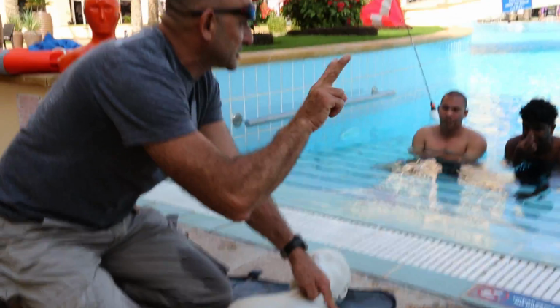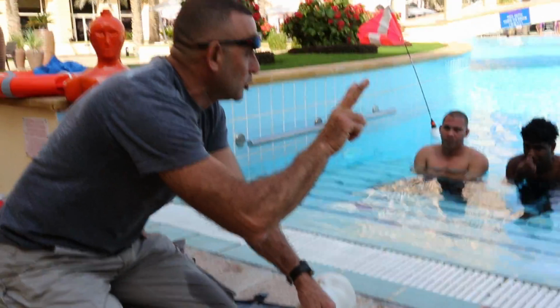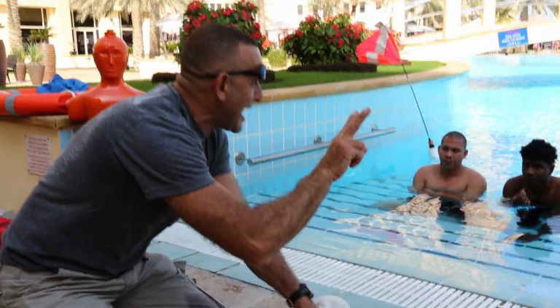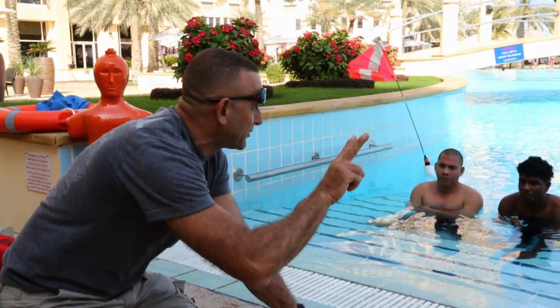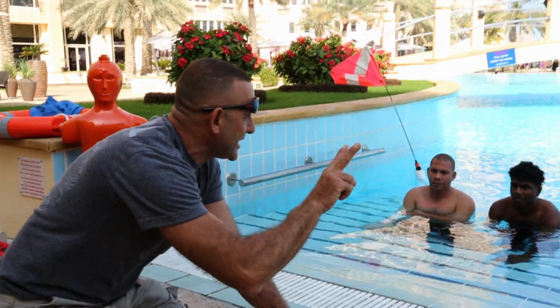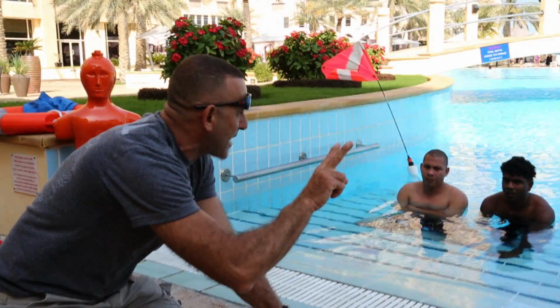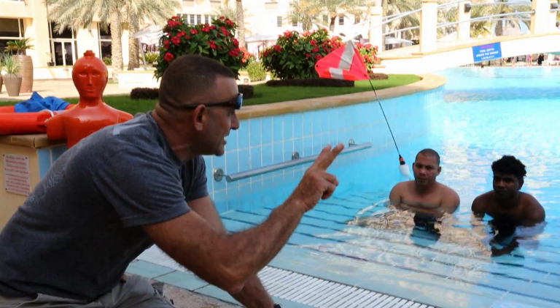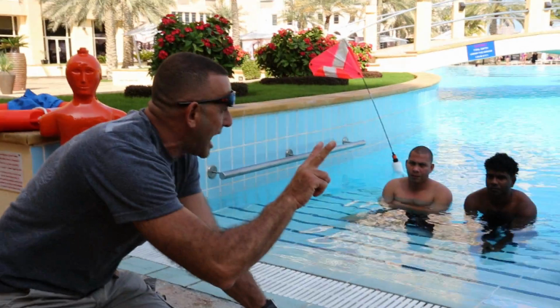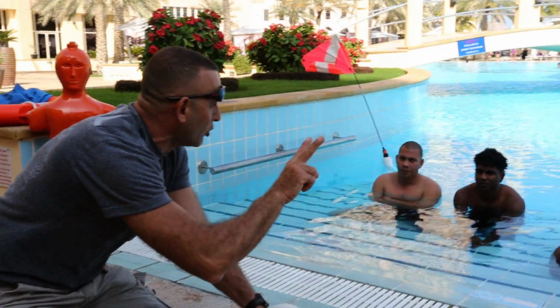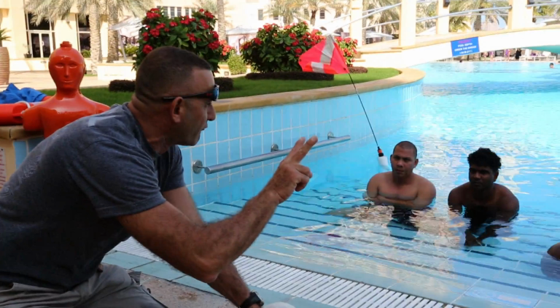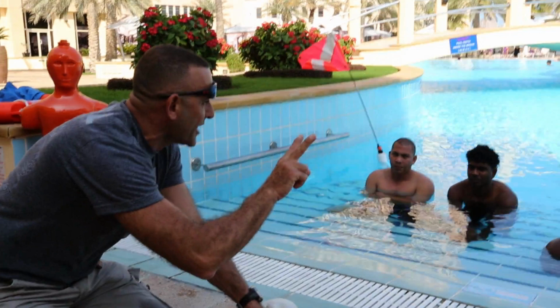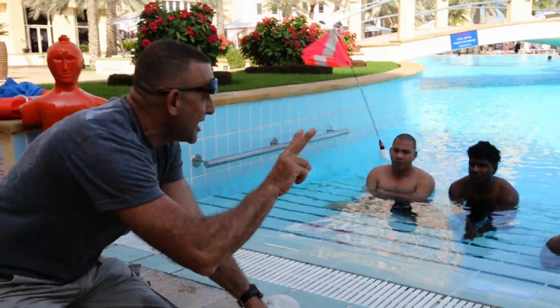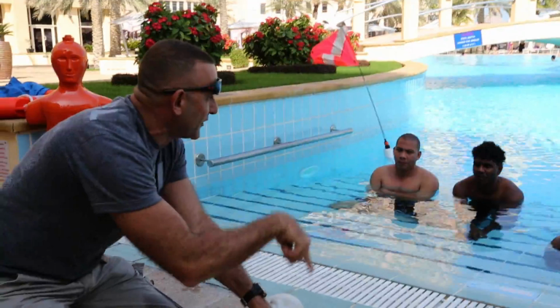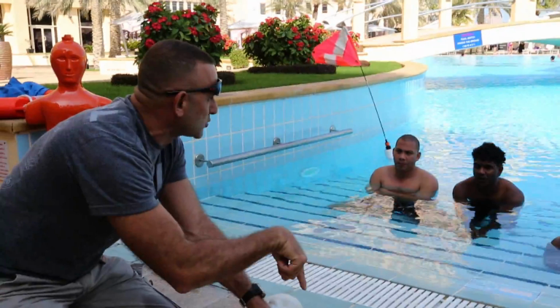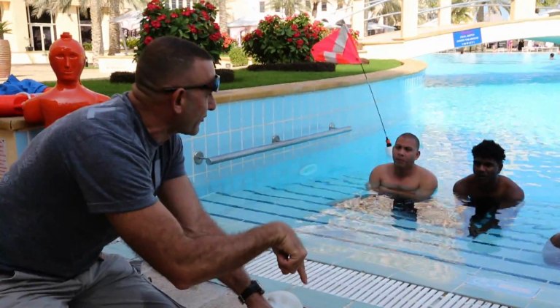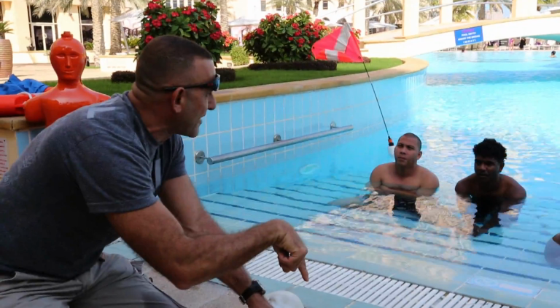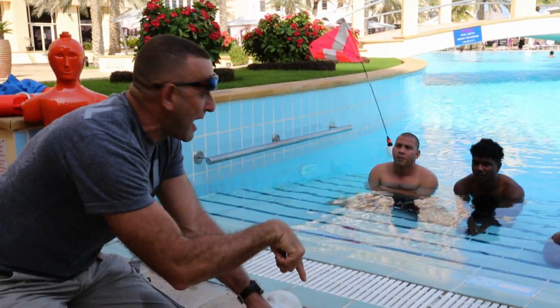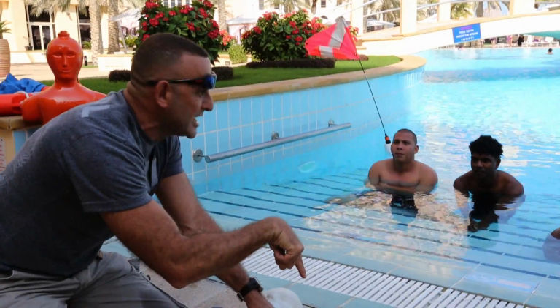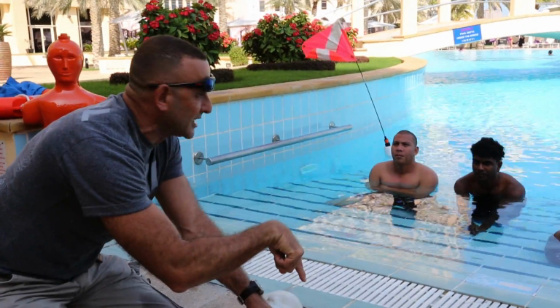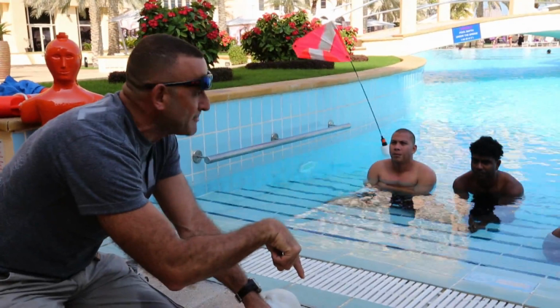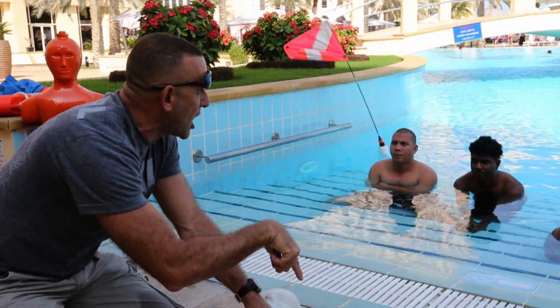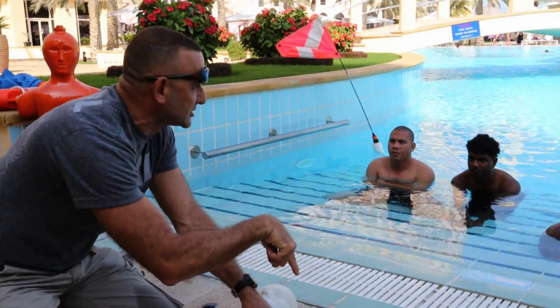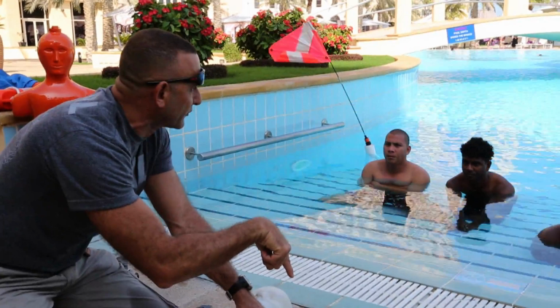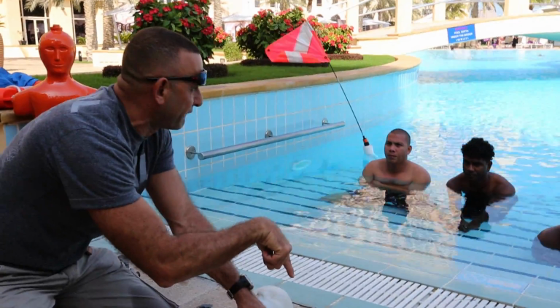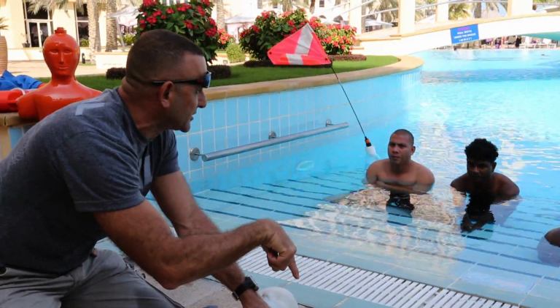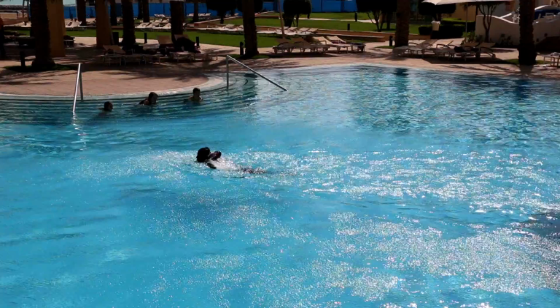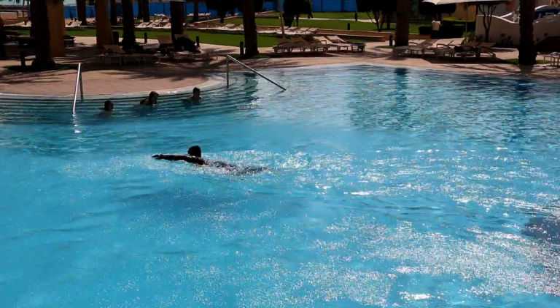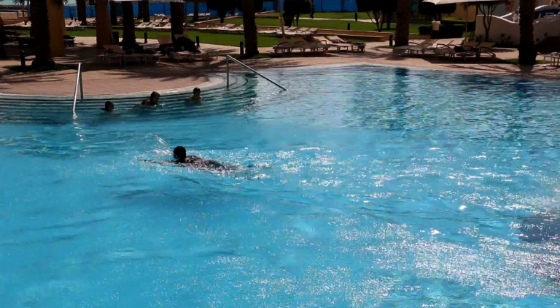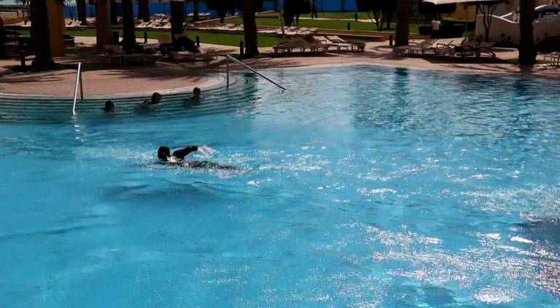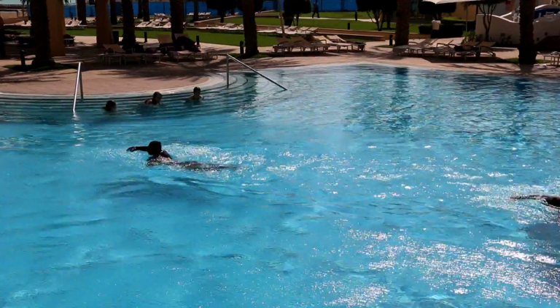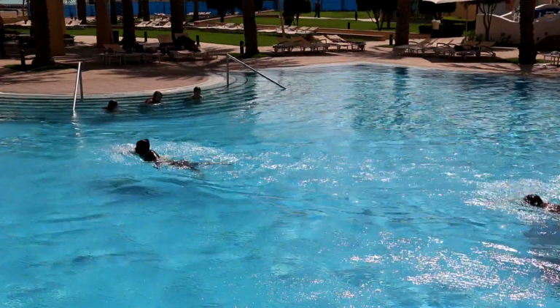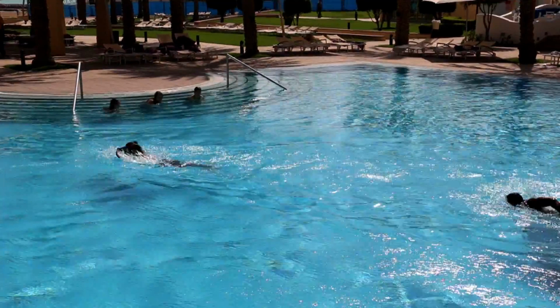Remember to keep your eye on two indicator lights — green and red. Green means I'm doing fine; red means my CPR is not effective.